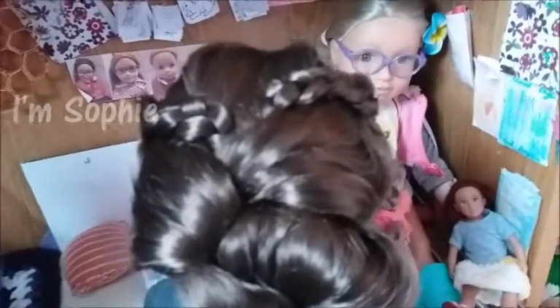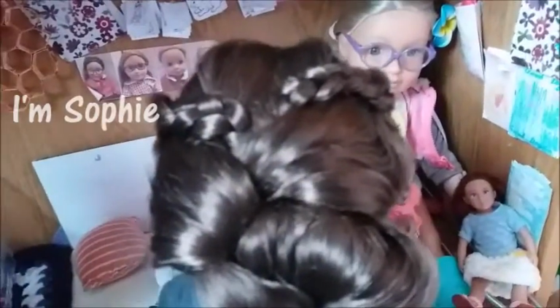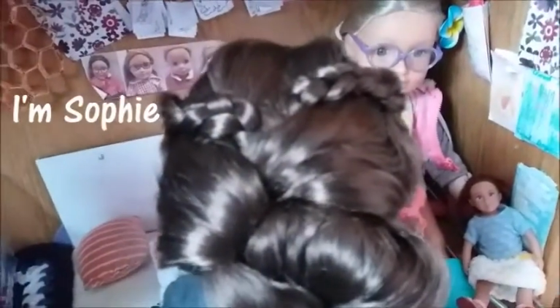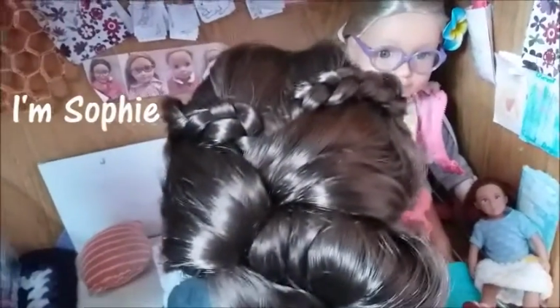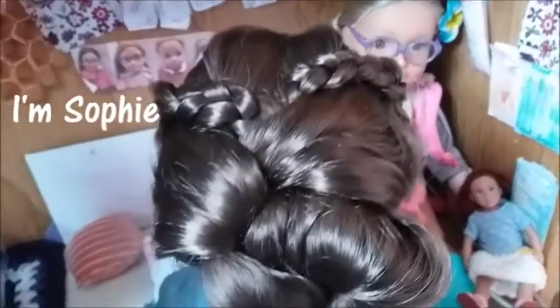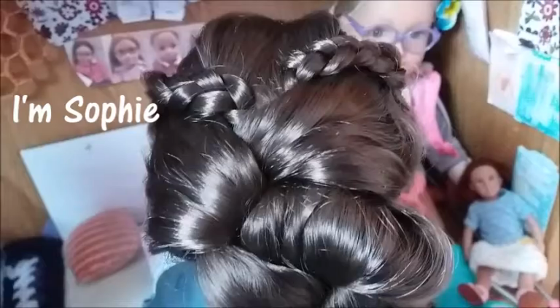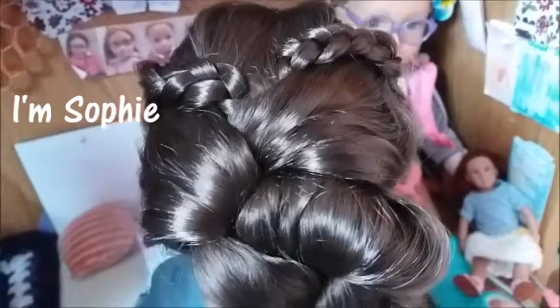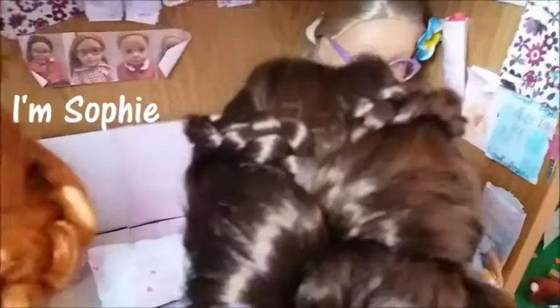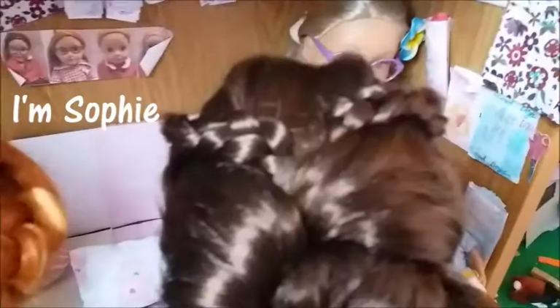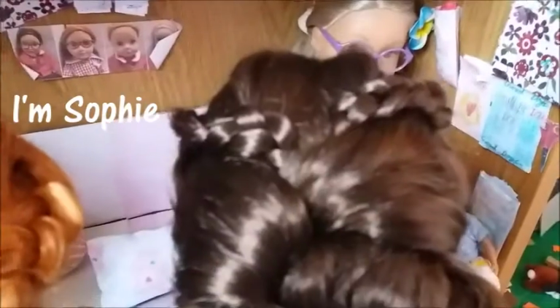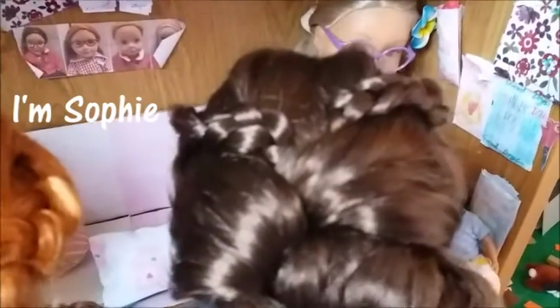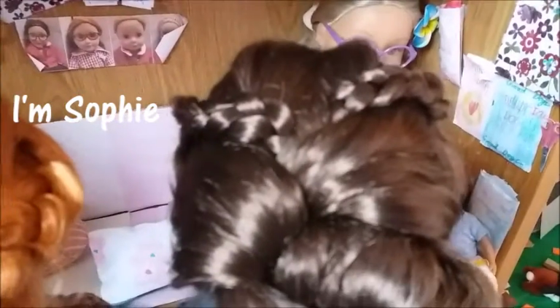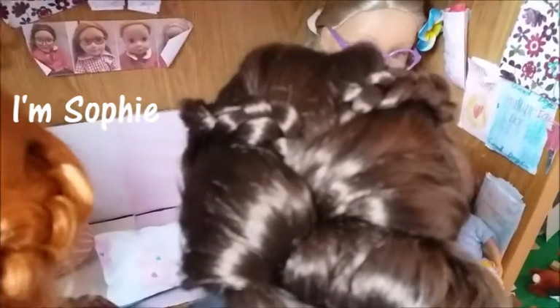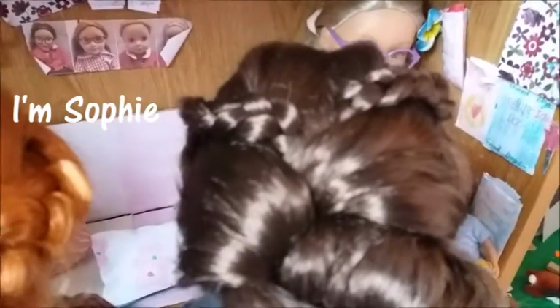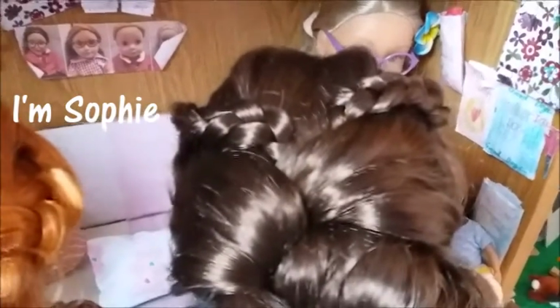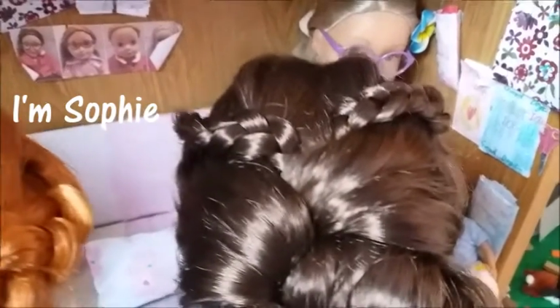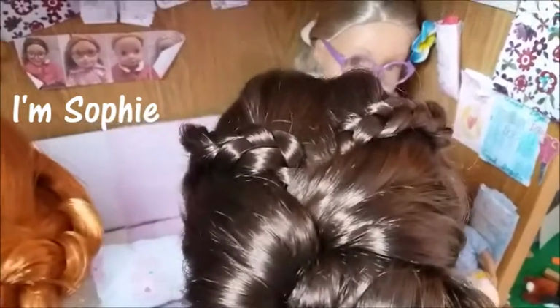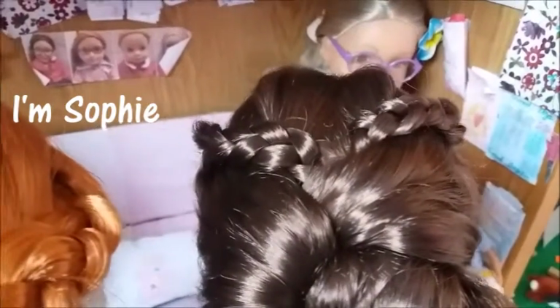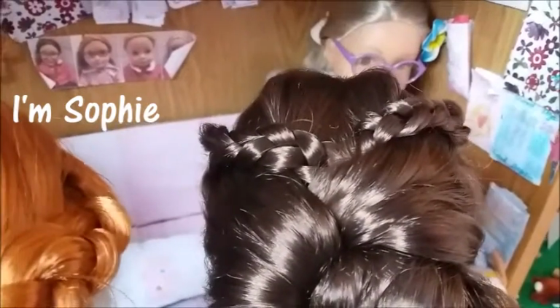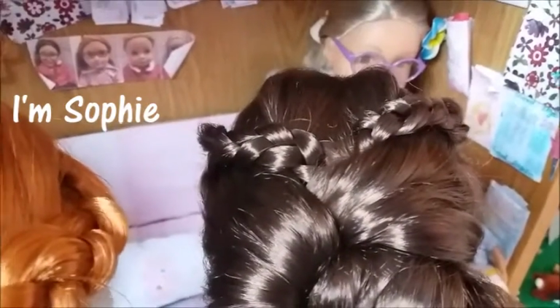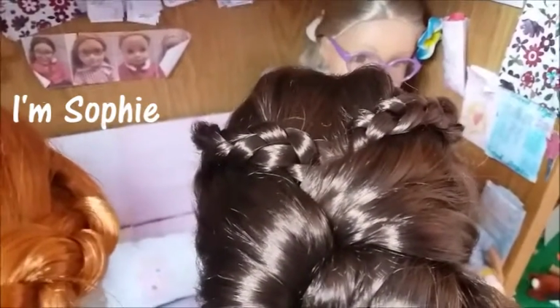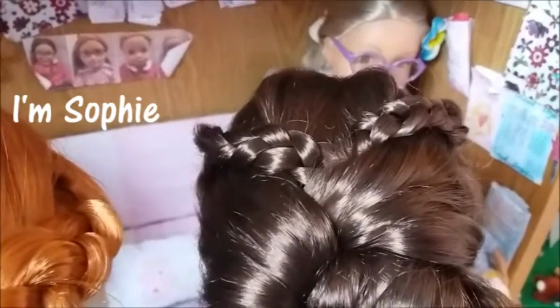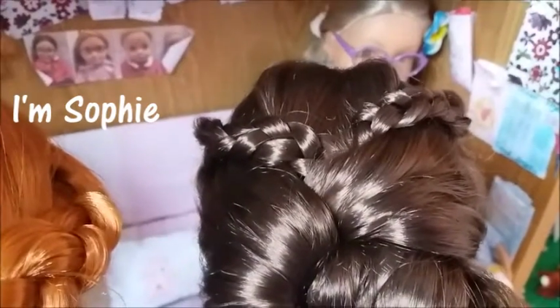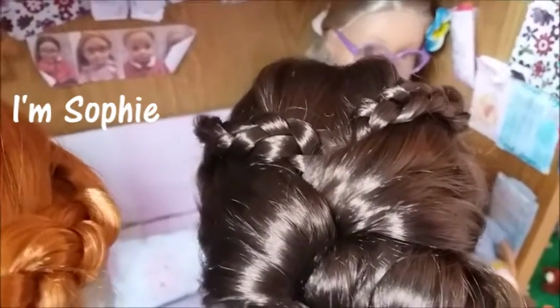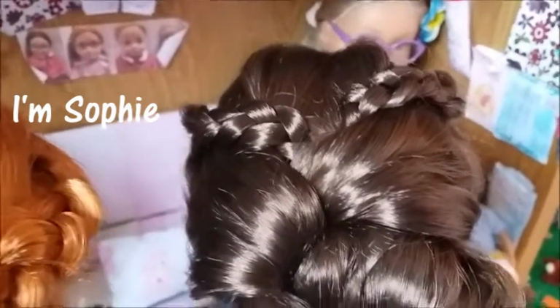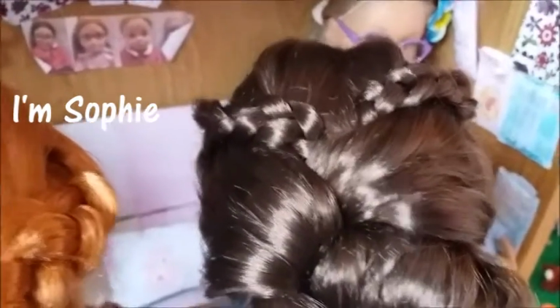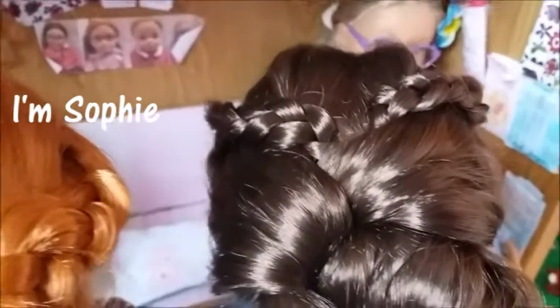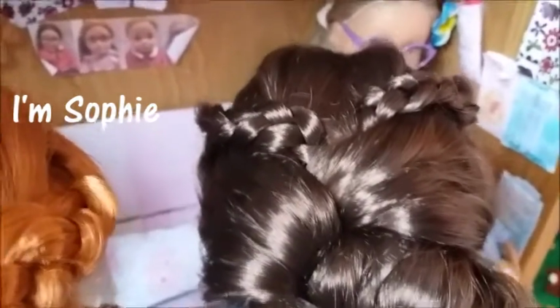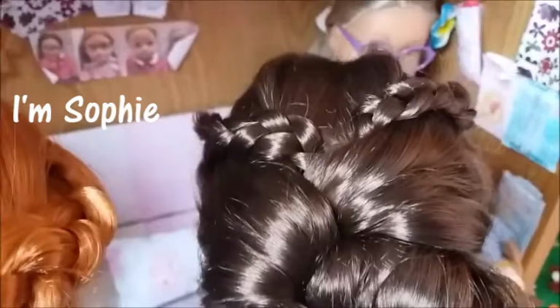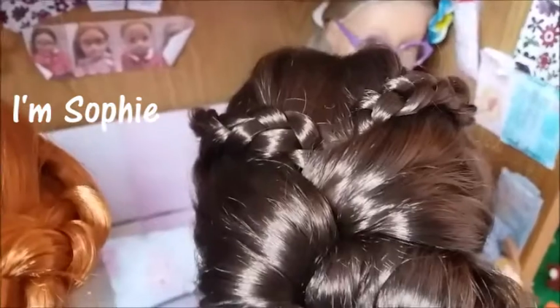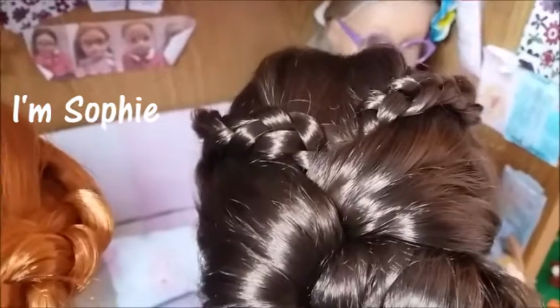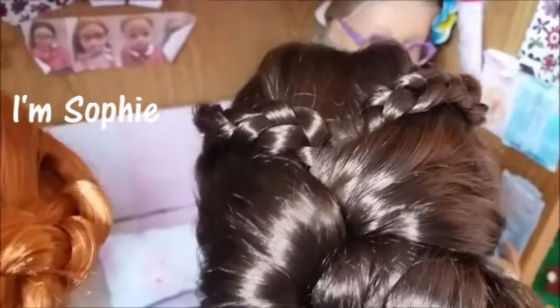It's one we made up all by ourselves. Someone else might have done this before, but we haven't seen it, so we're just going to say we made it up.